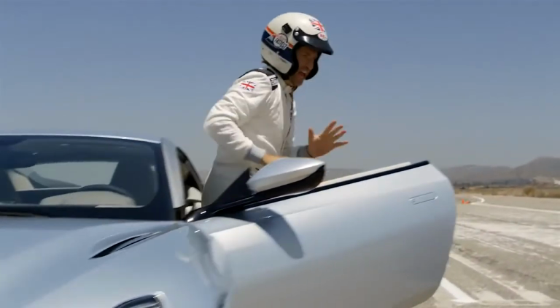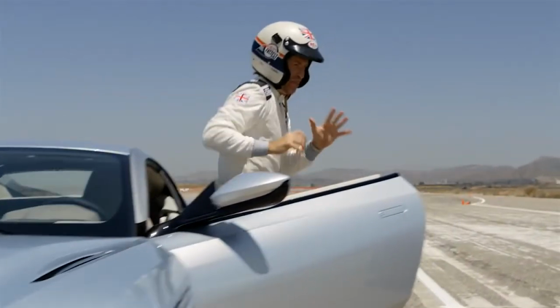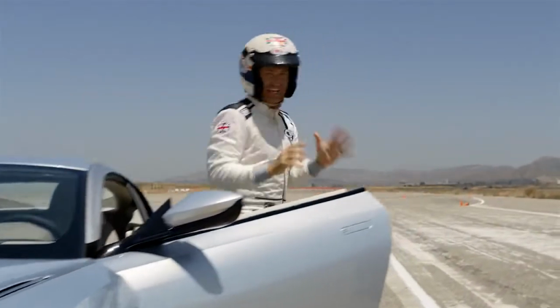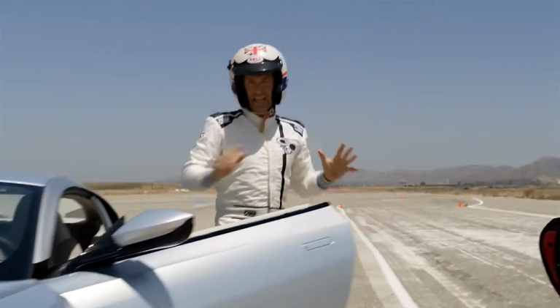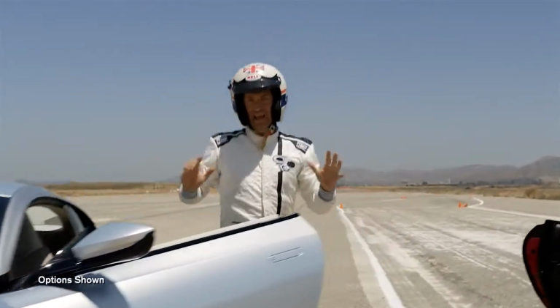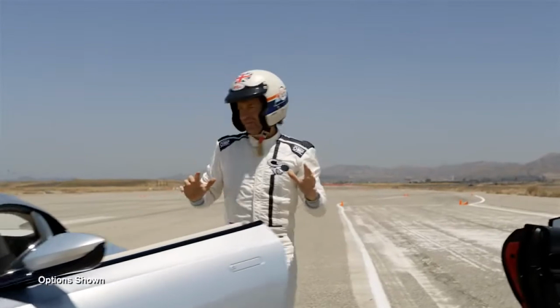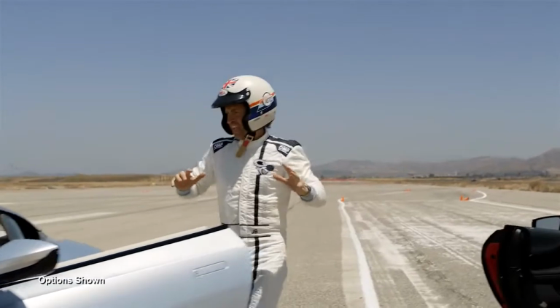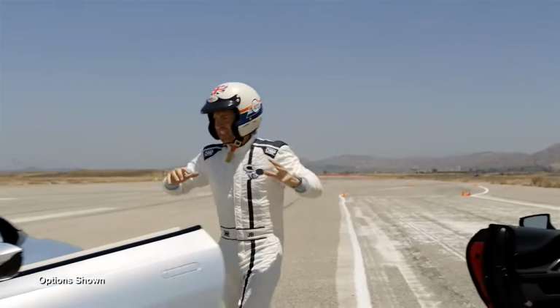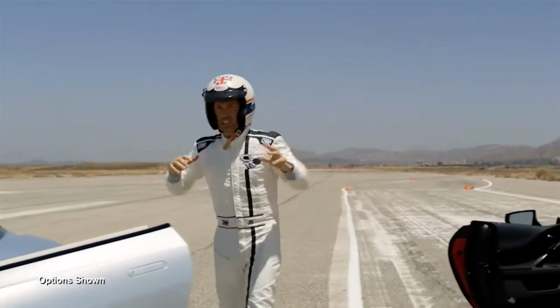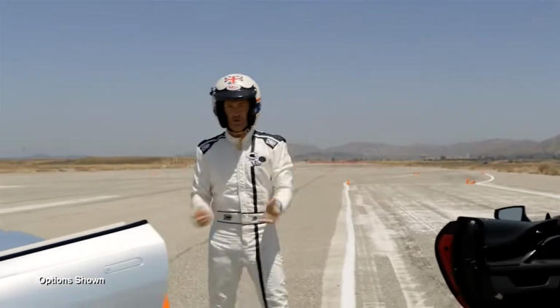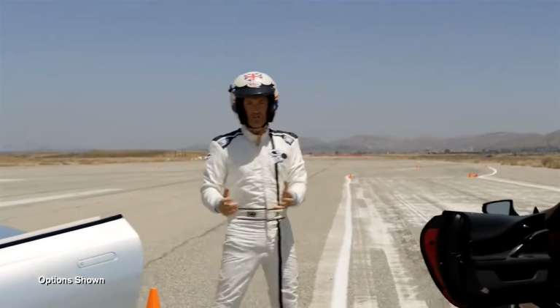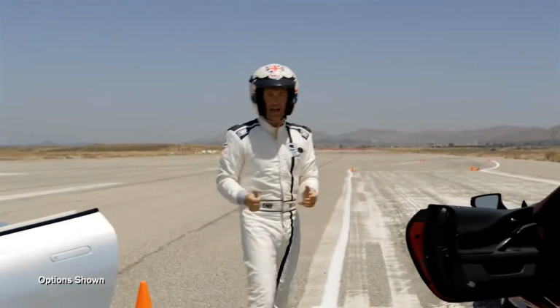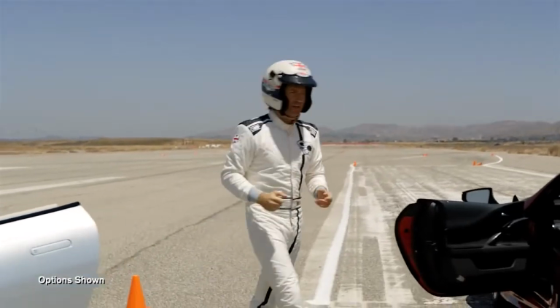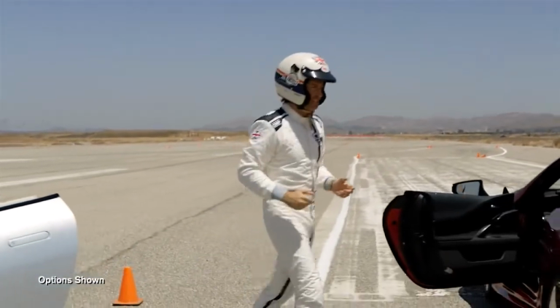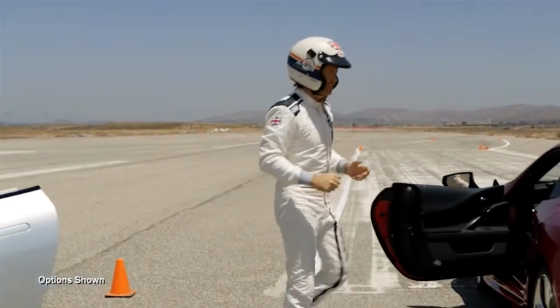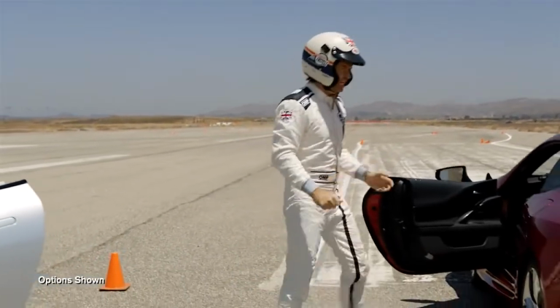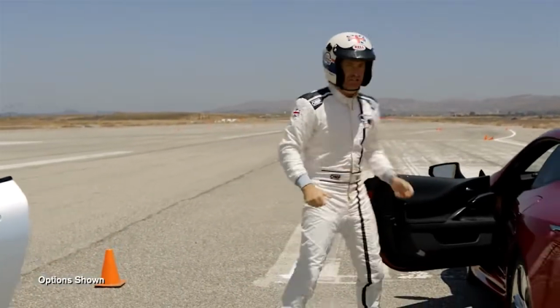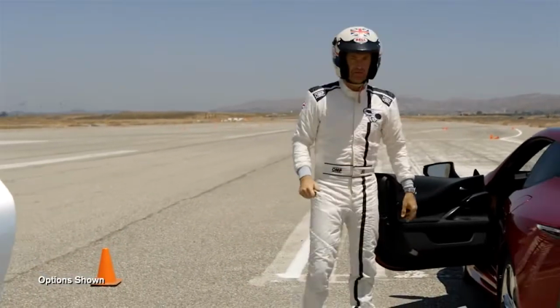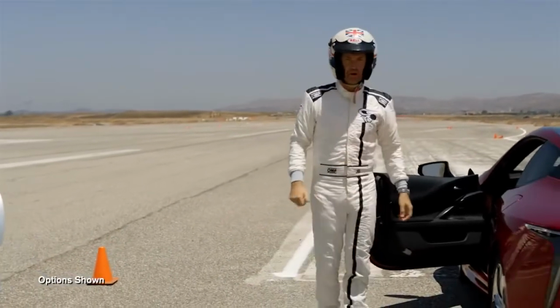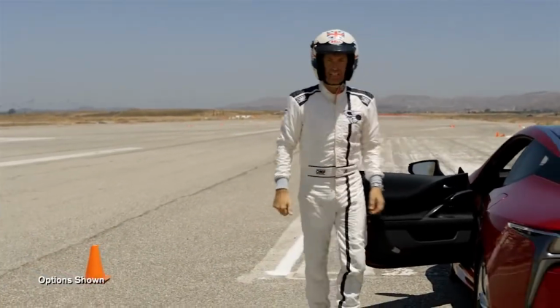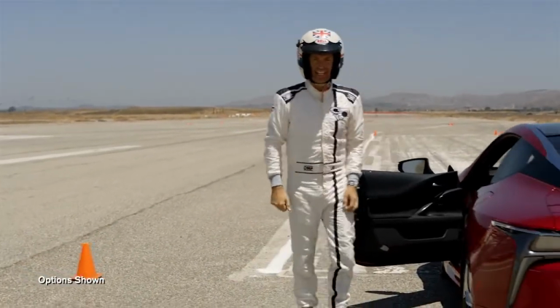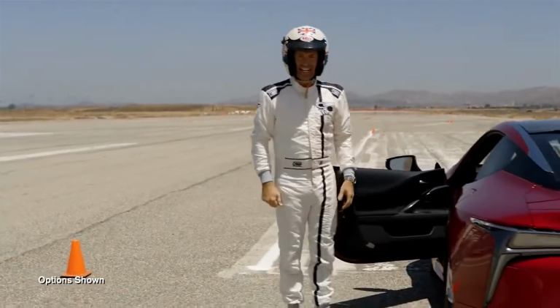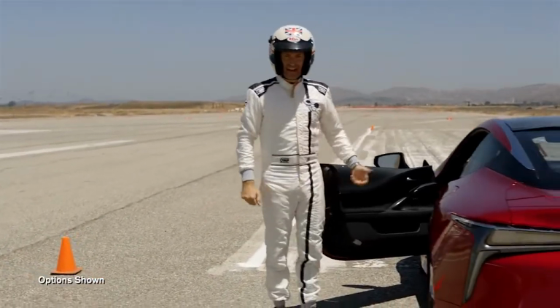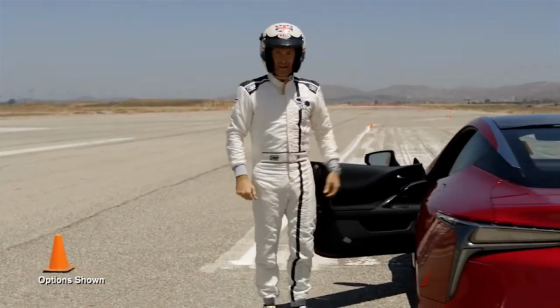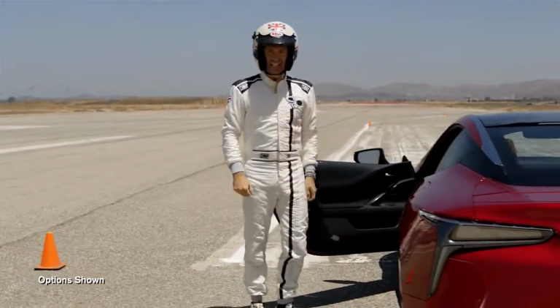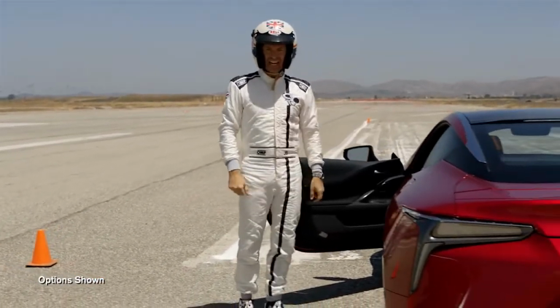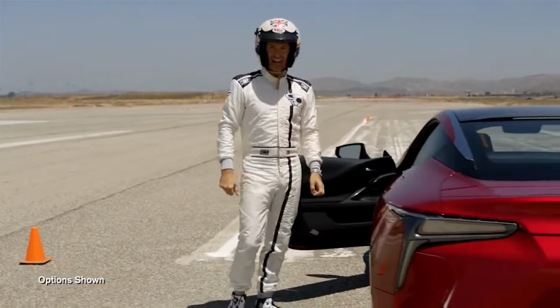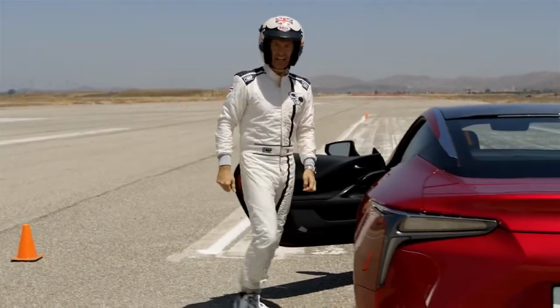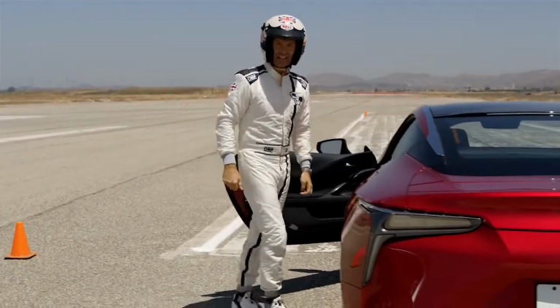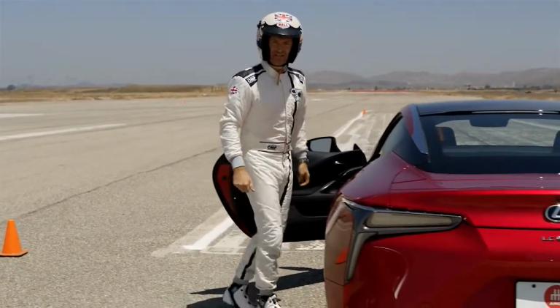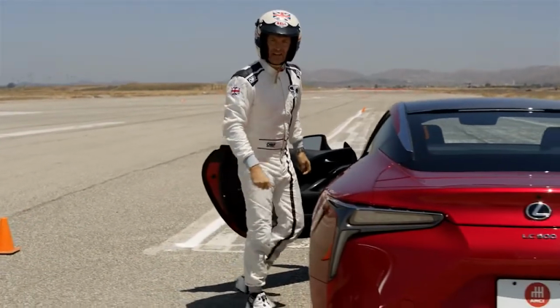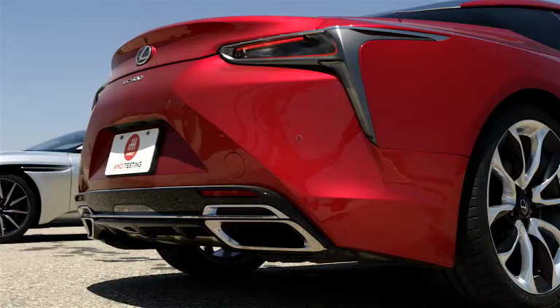The DB11 has loads of power and shattering performance. Now let's check out the LC500.